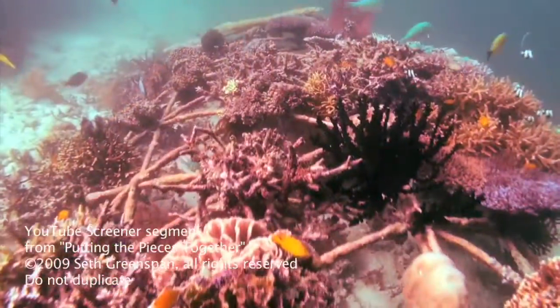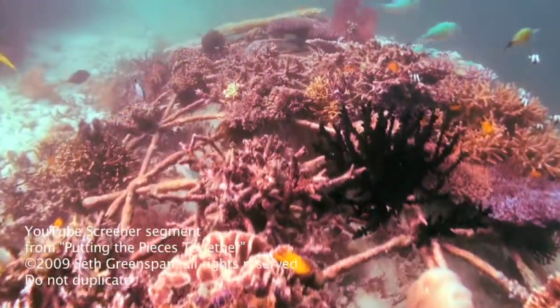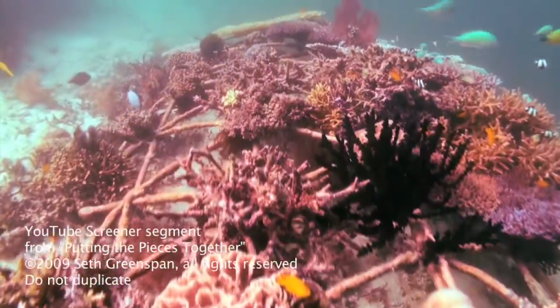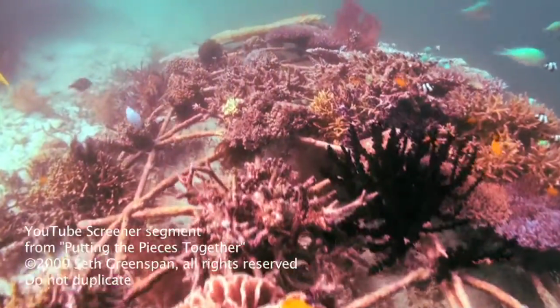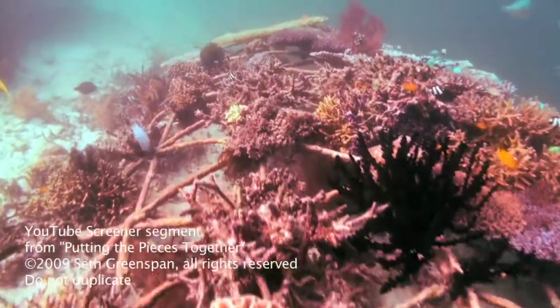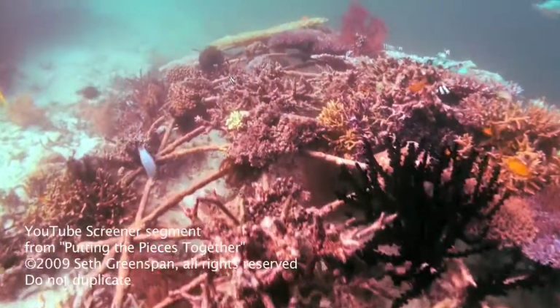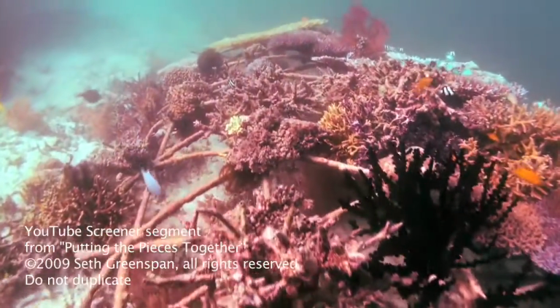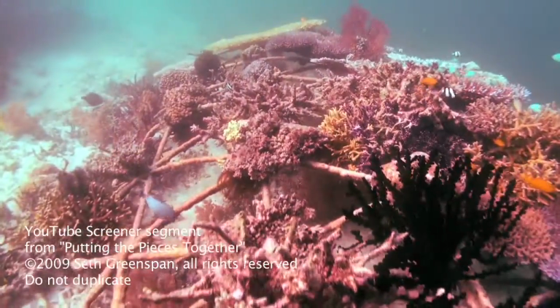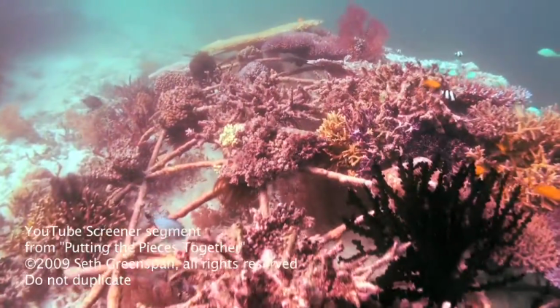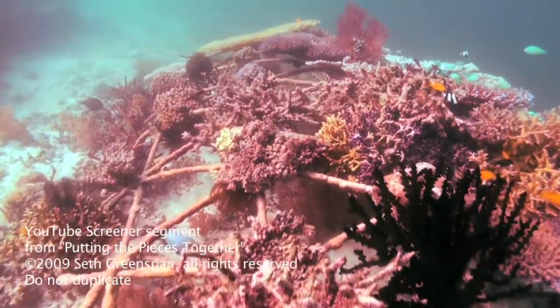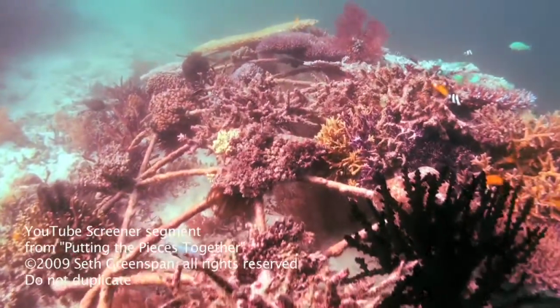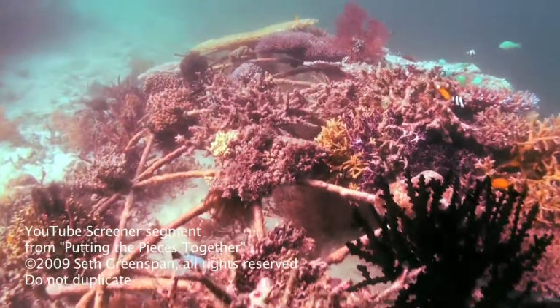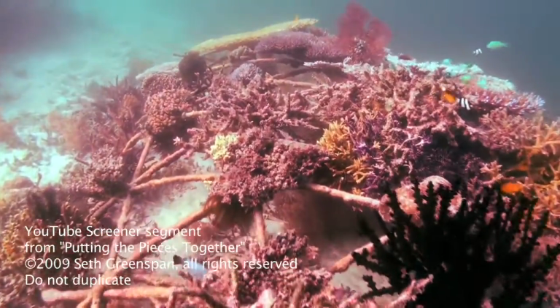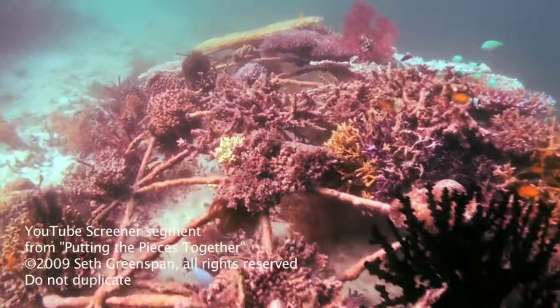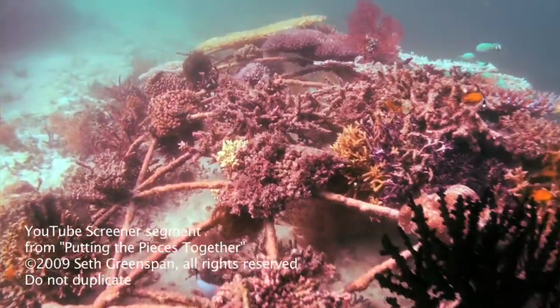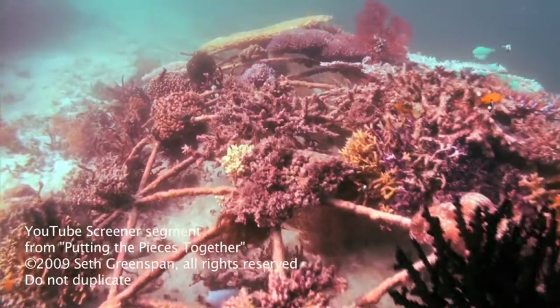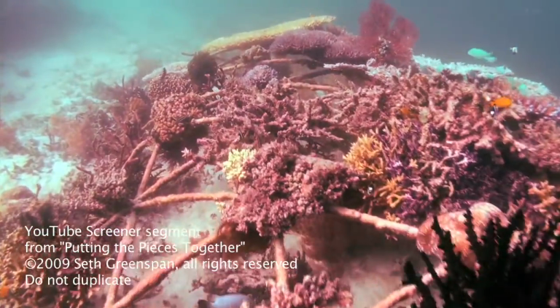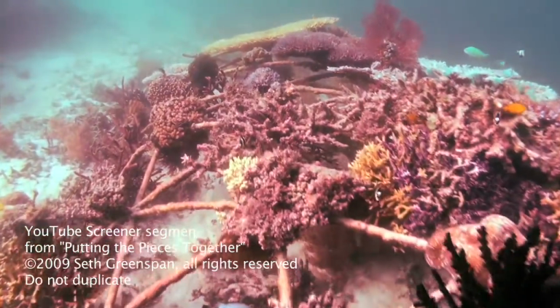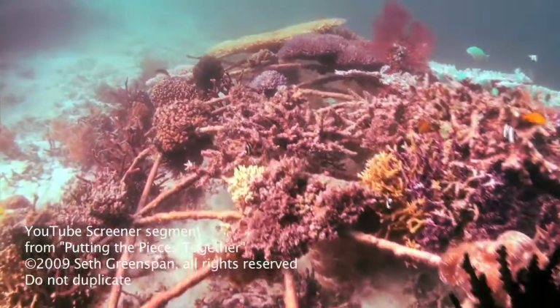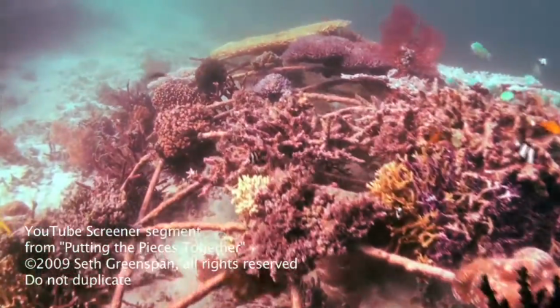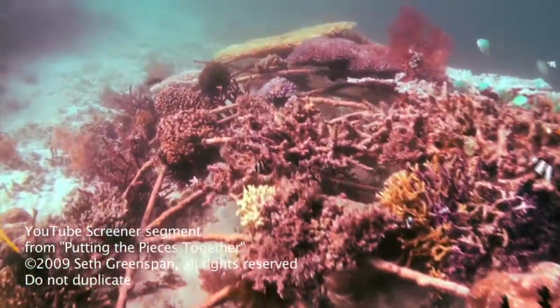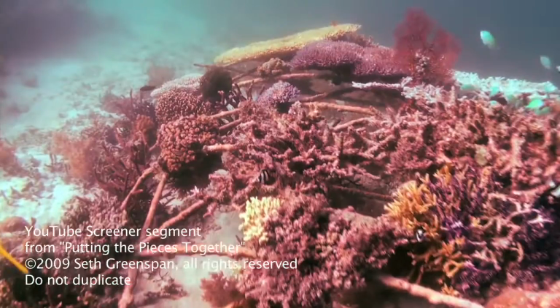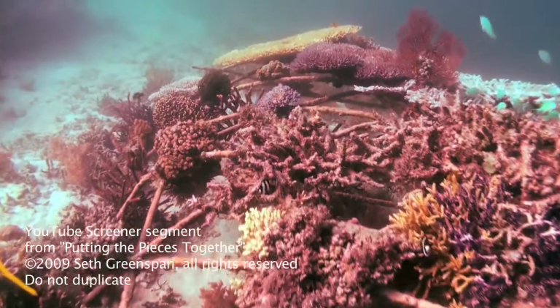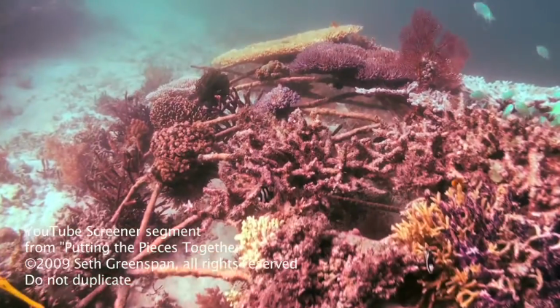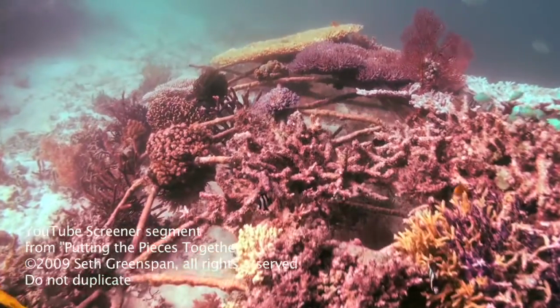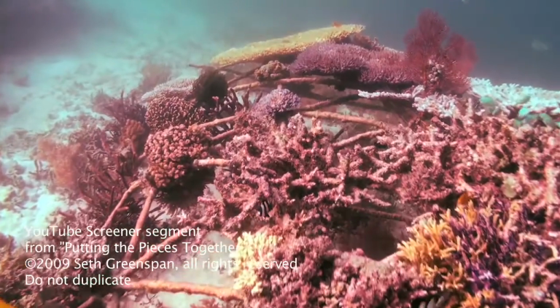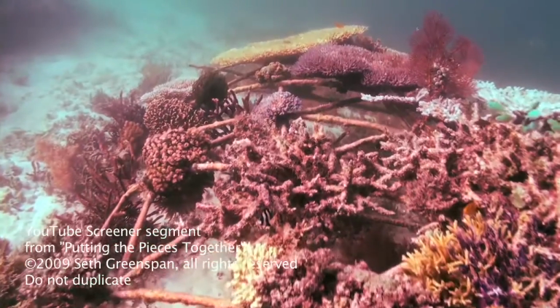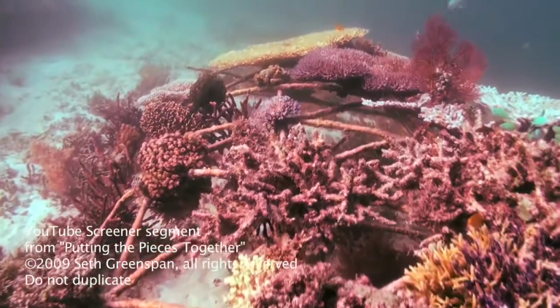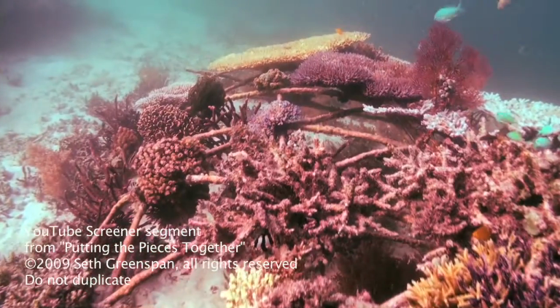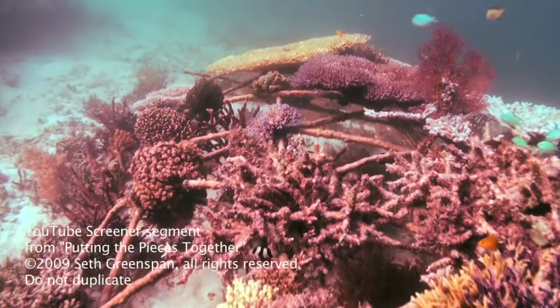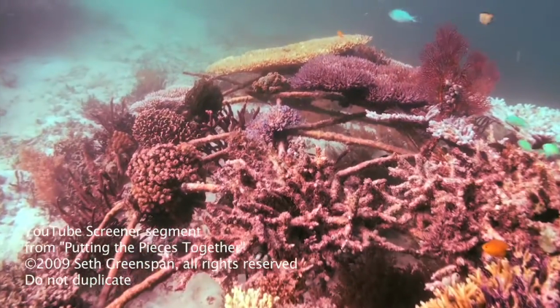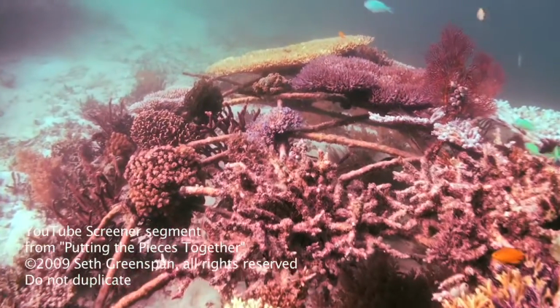Biorock may be a very good way to cultivate organisms from the sea which have medicinal uses. It may be one of the best chances to grow these organisms.